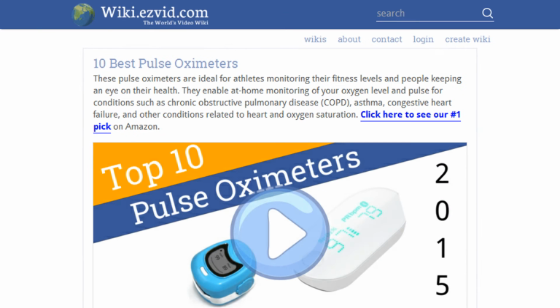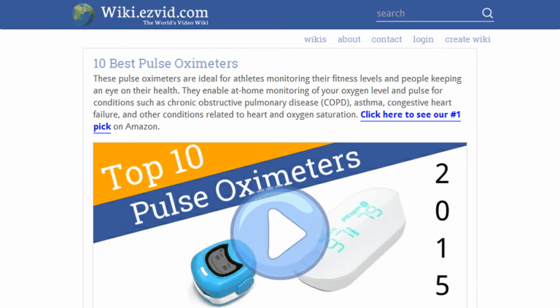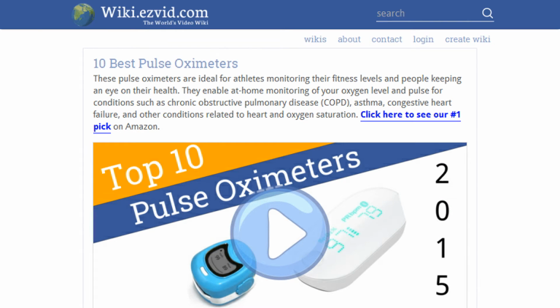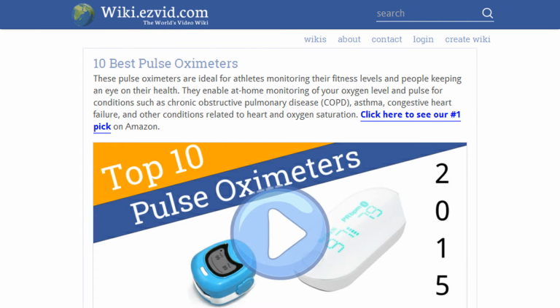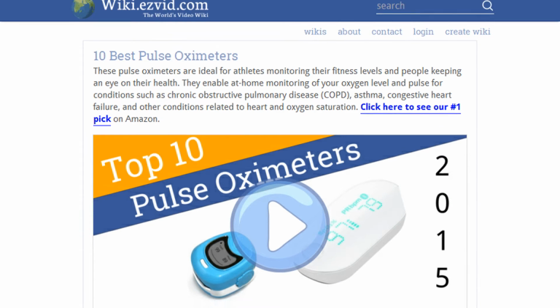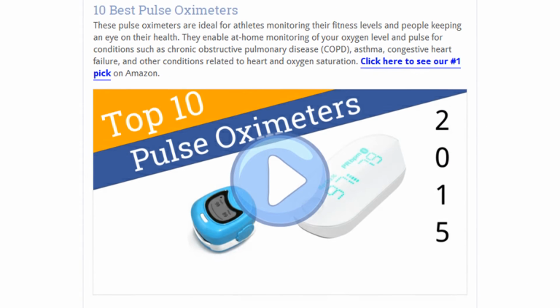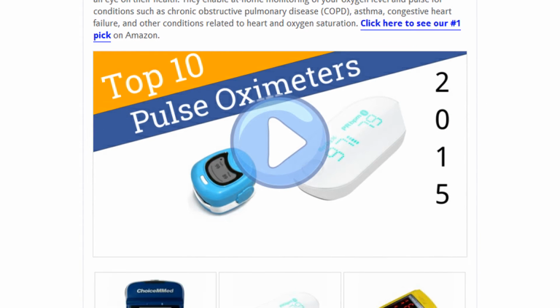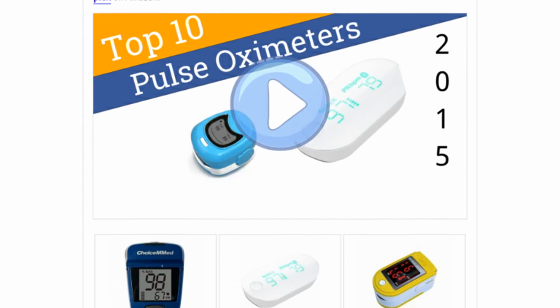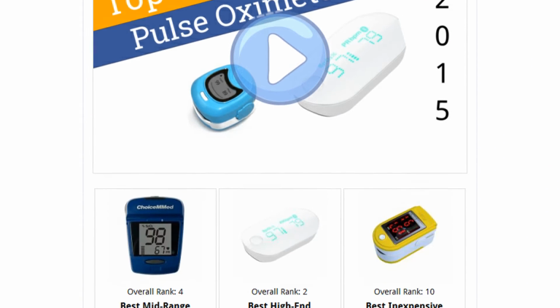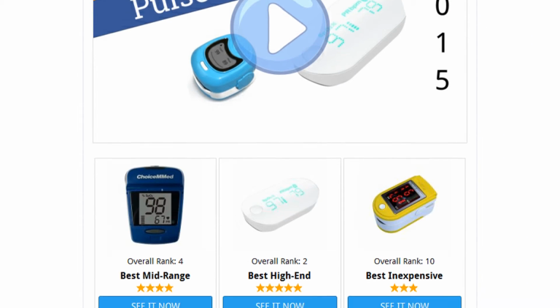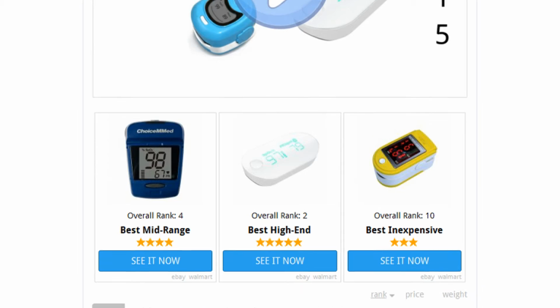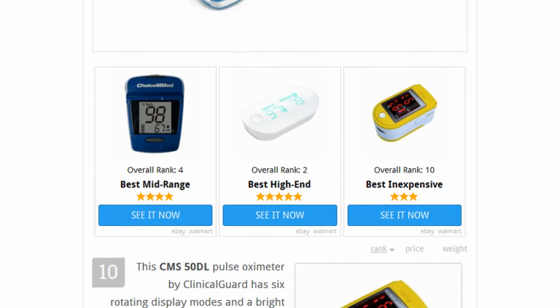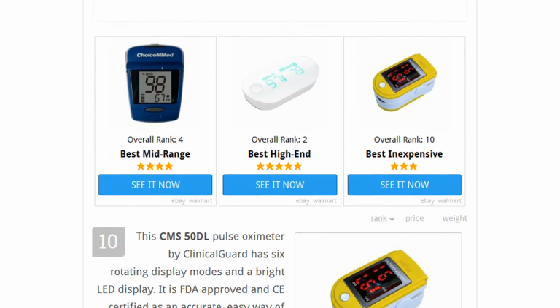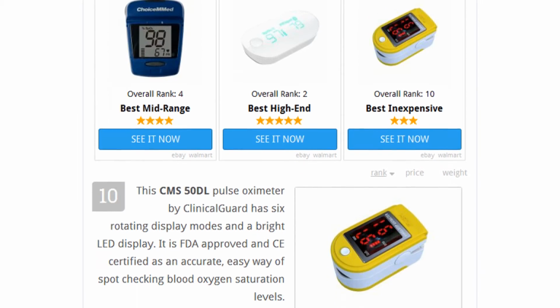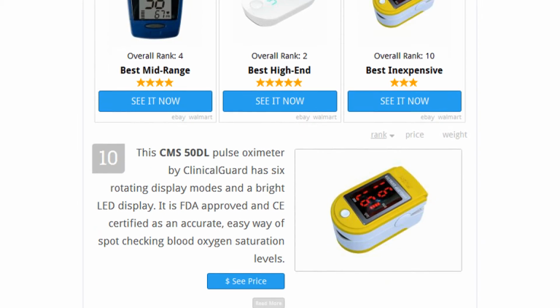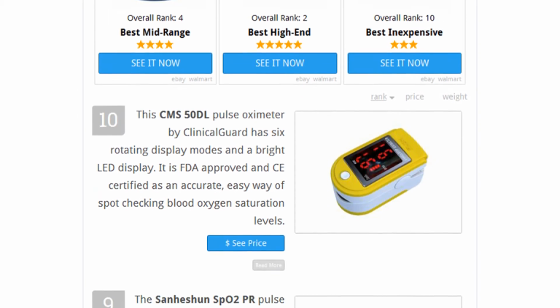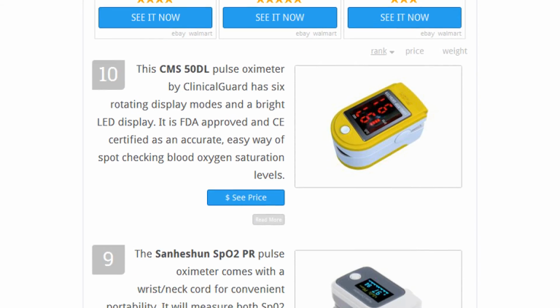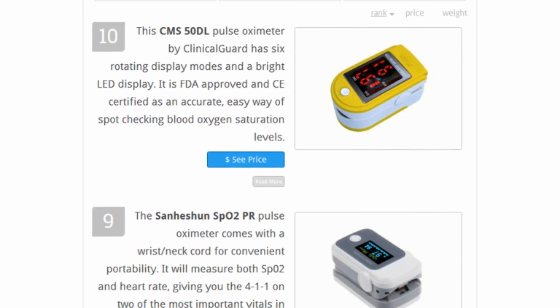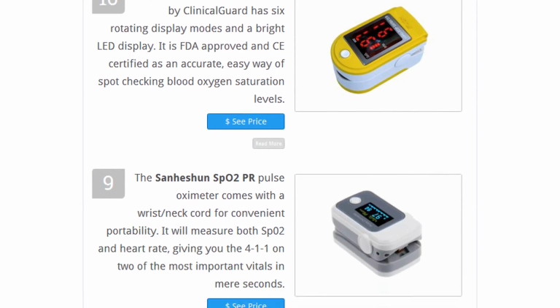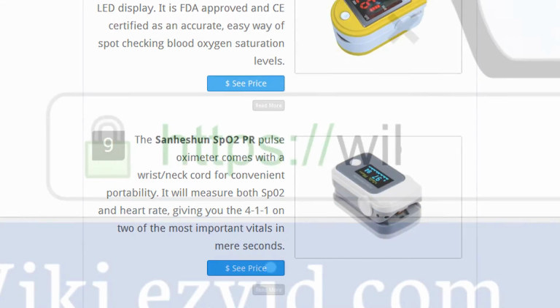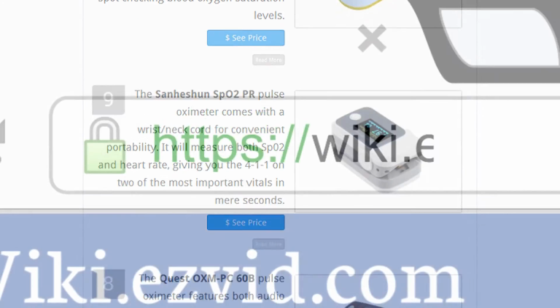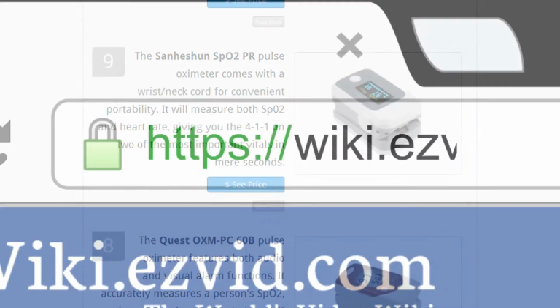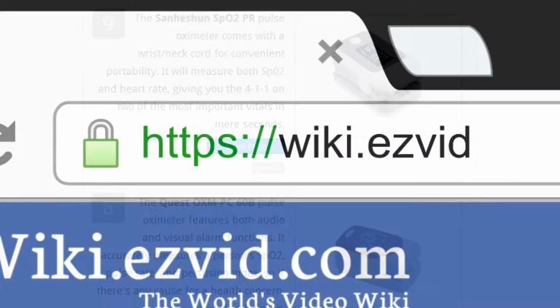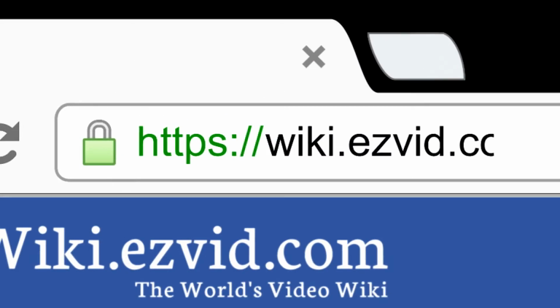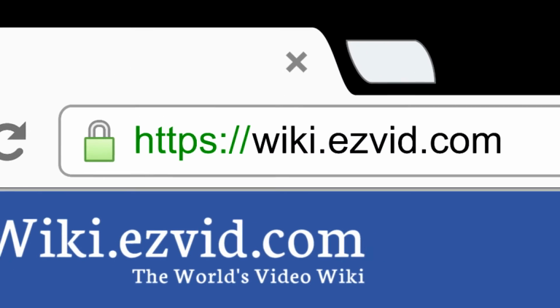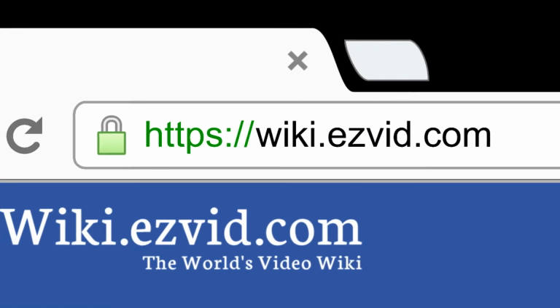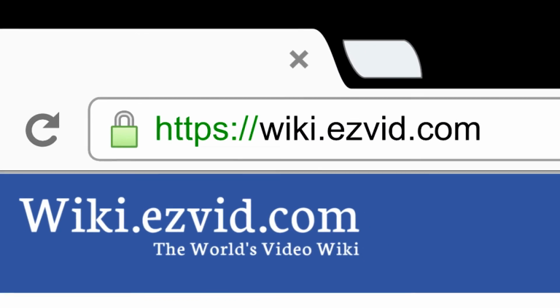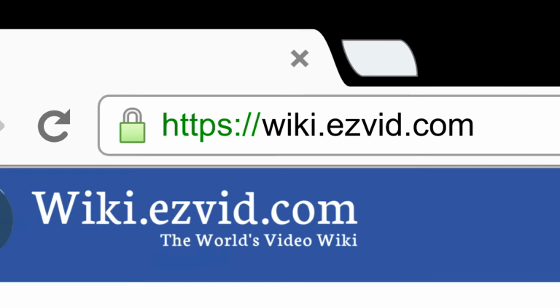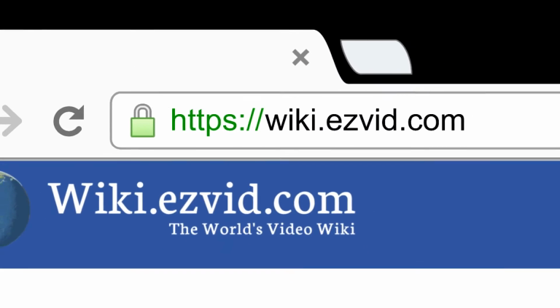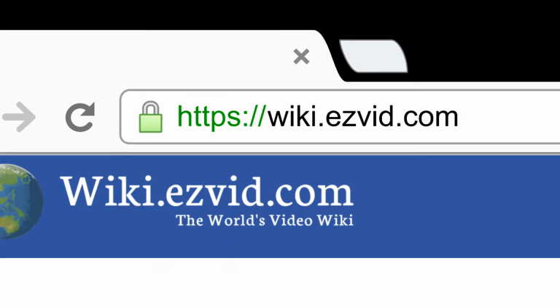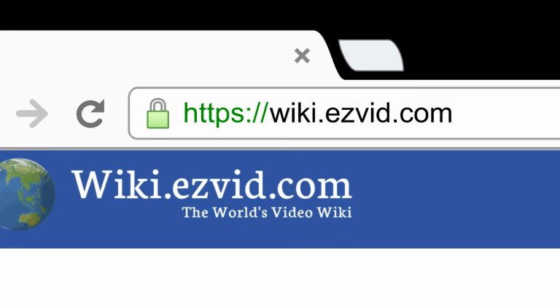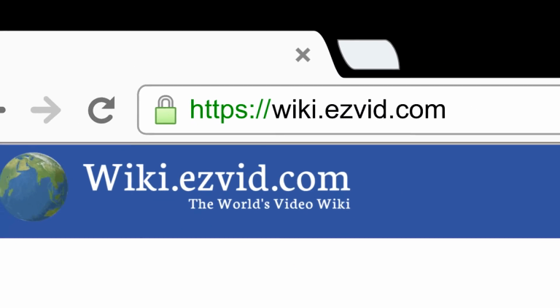To see all this stuff, go to wiki.easyvid.com and search for pulse oximeters, or click beneath this video.